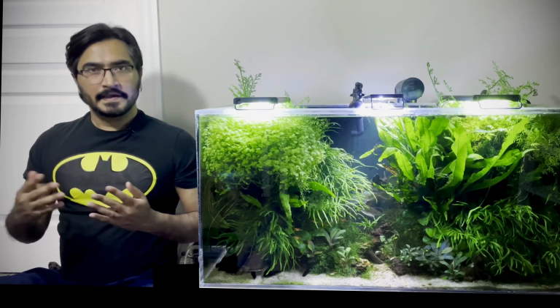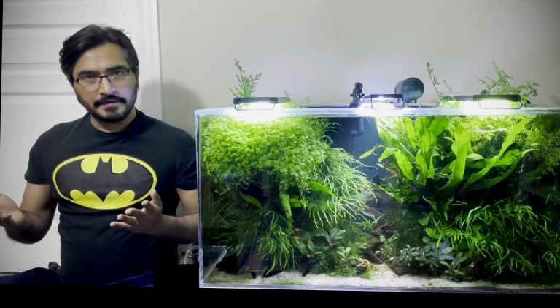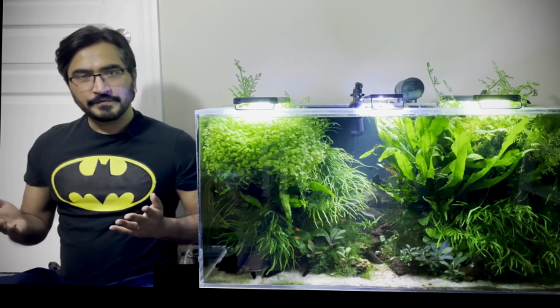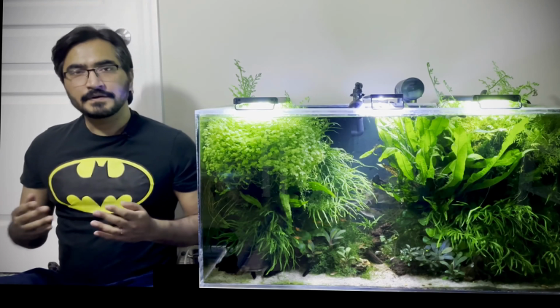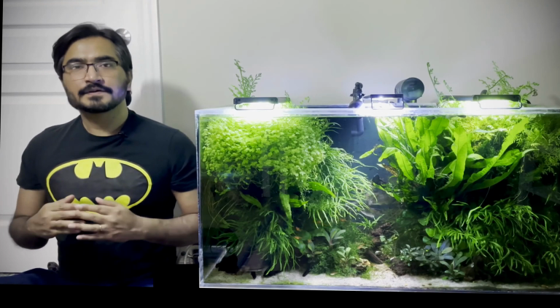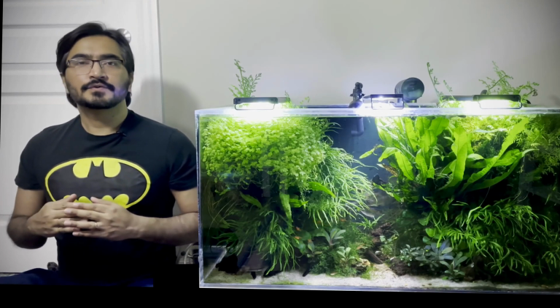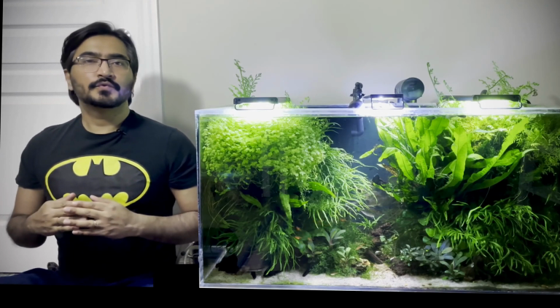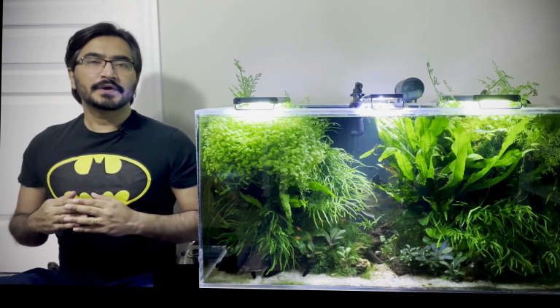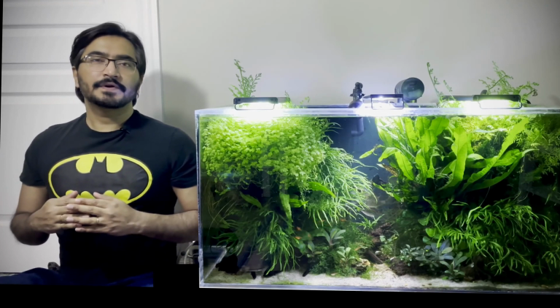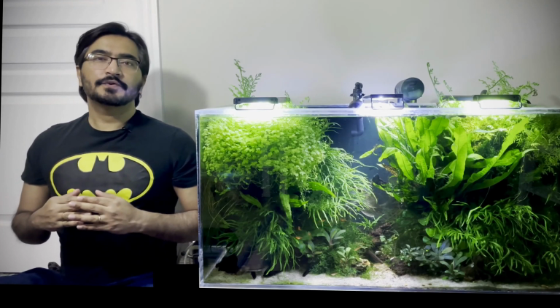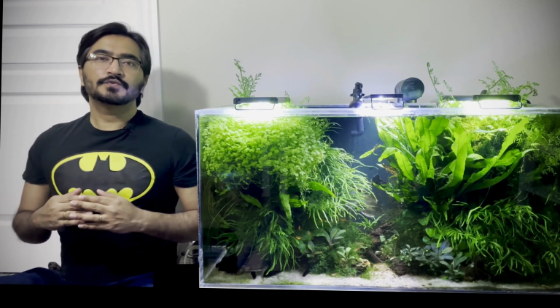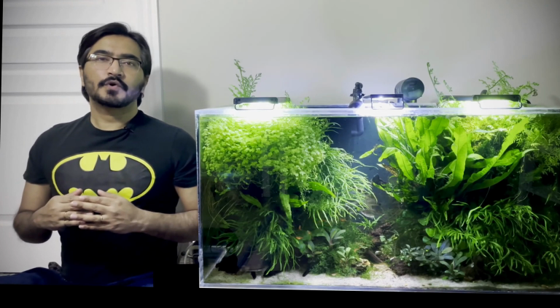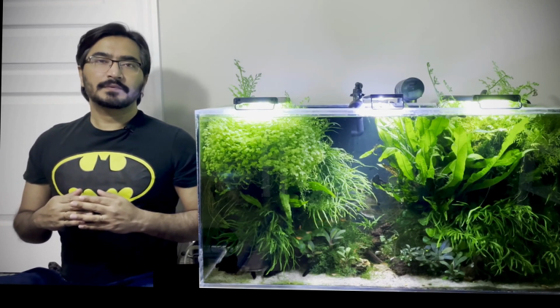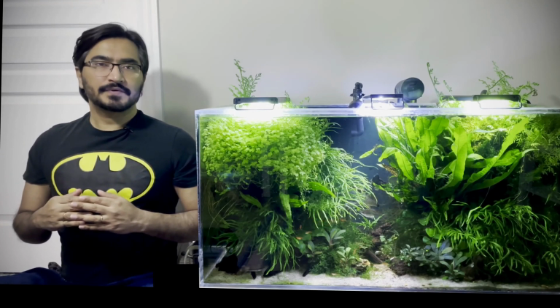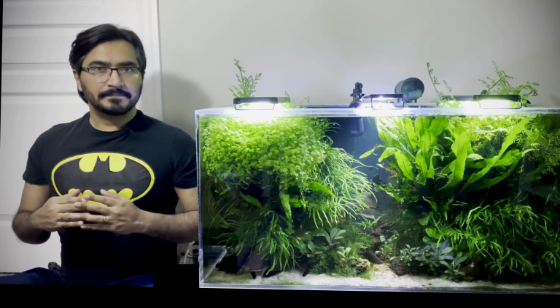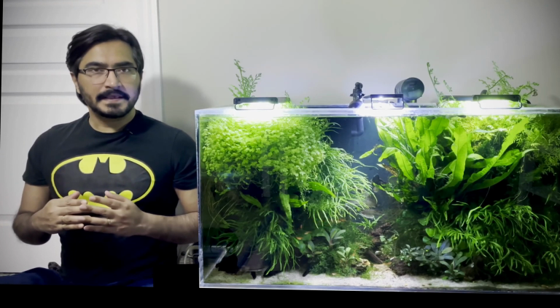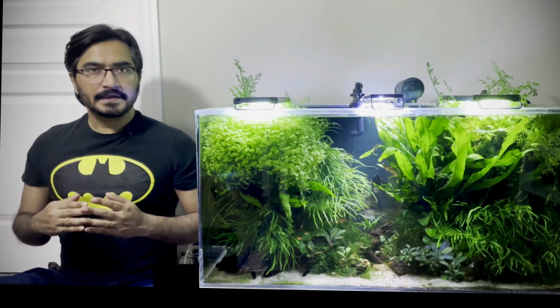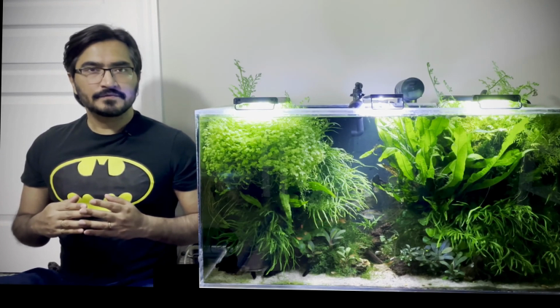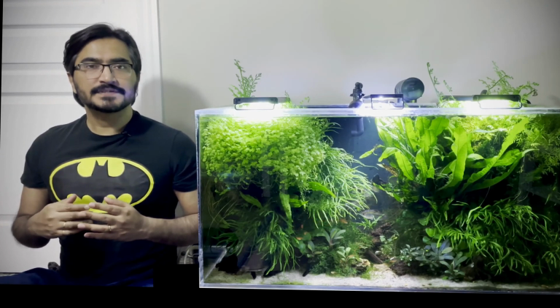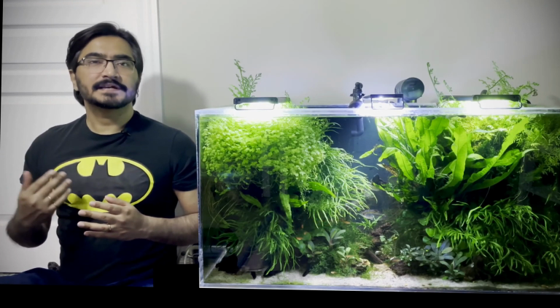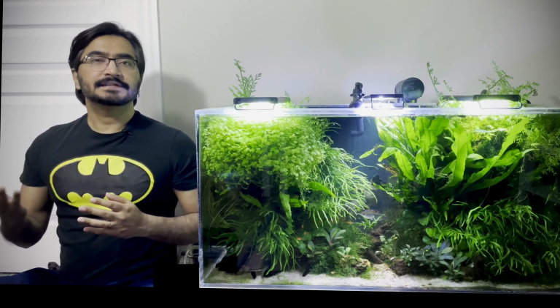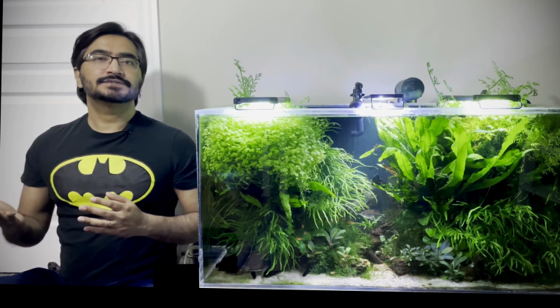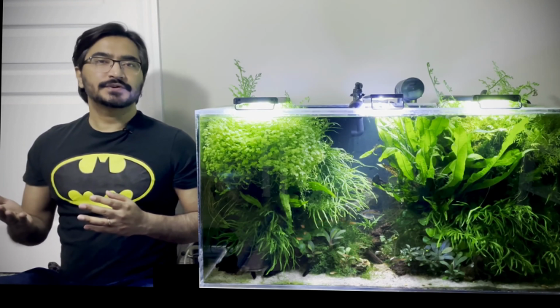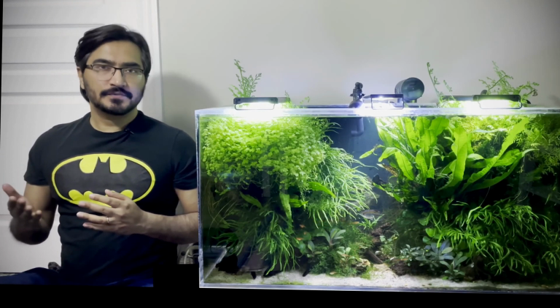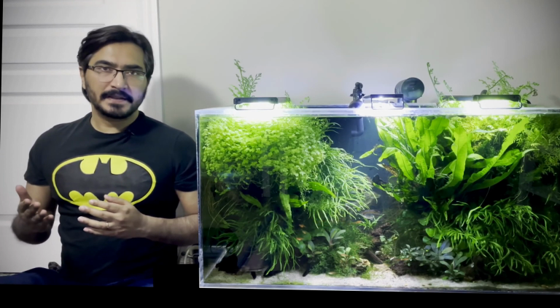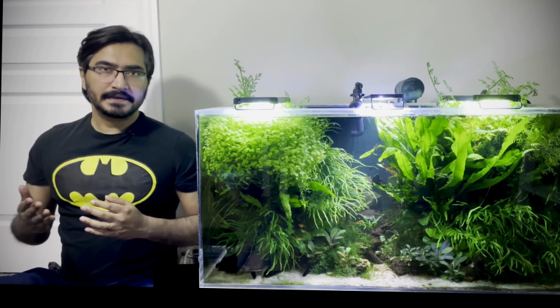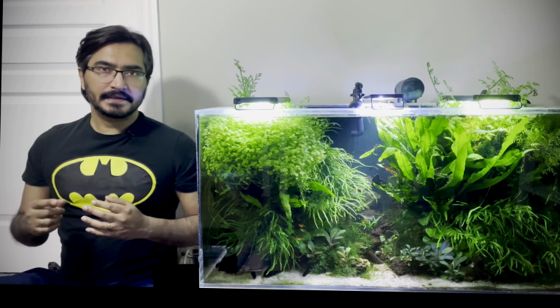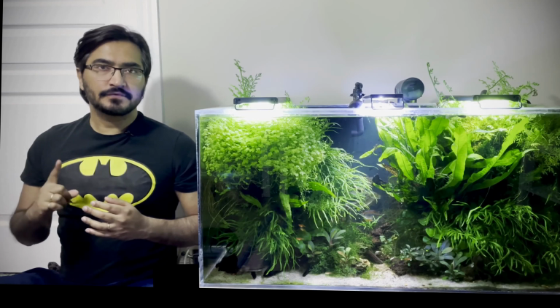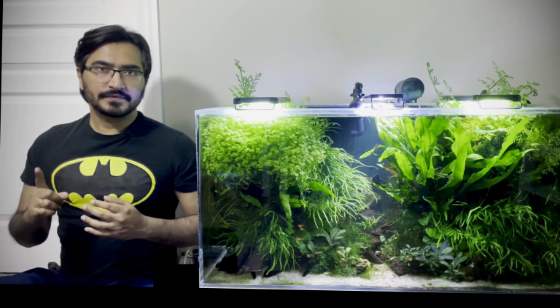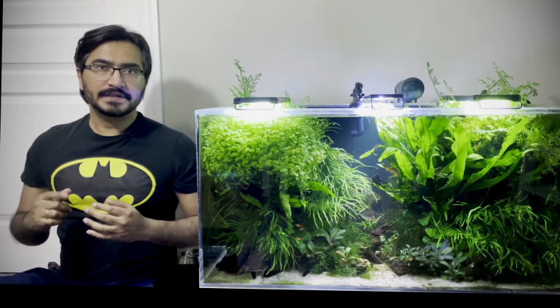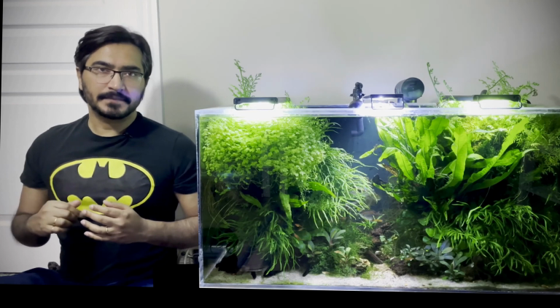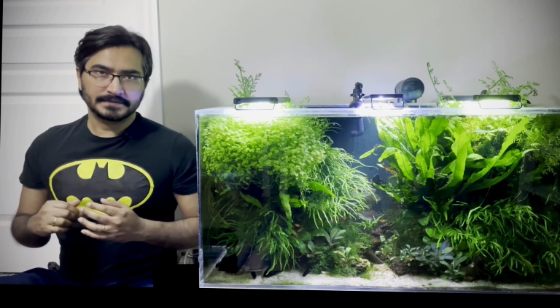Hey everyone, today we are going to talk about a plague which can destroy your planted tank within a month.